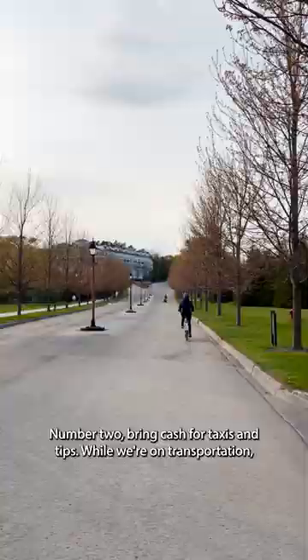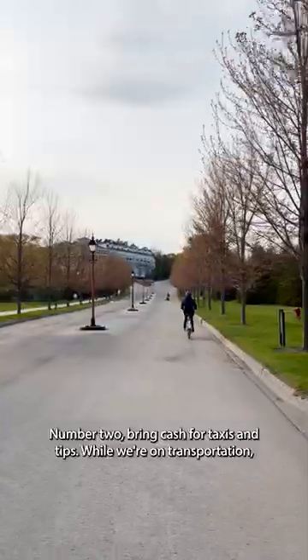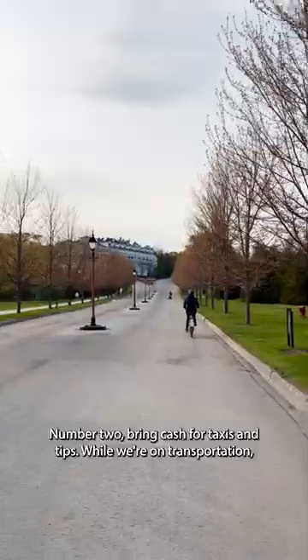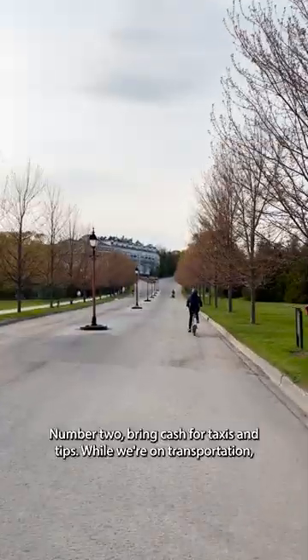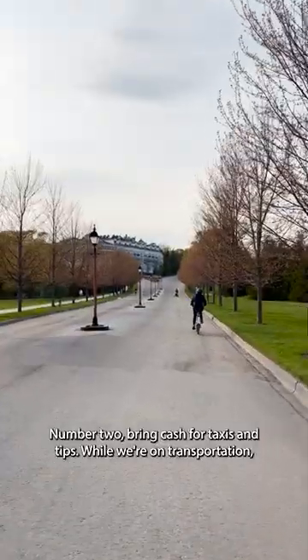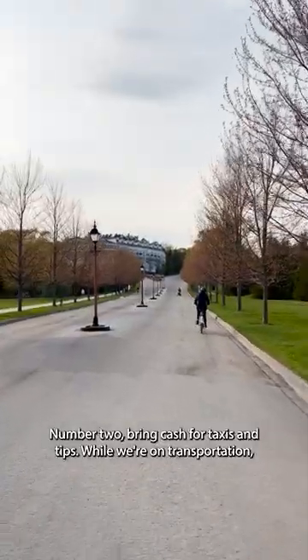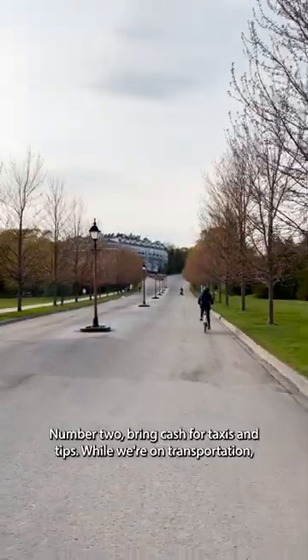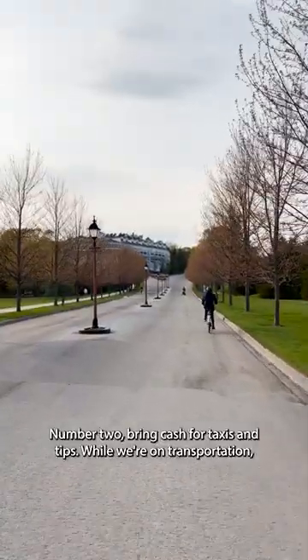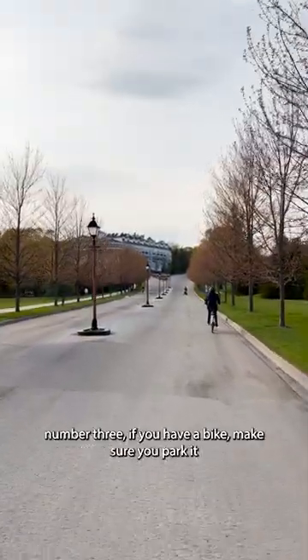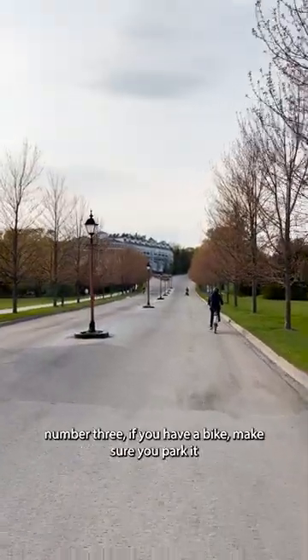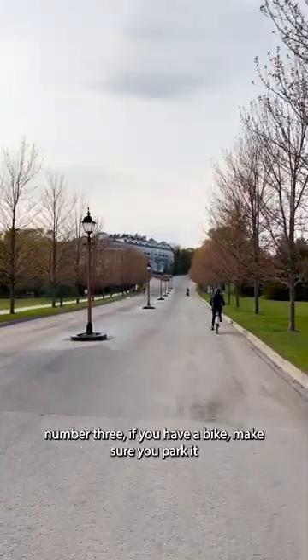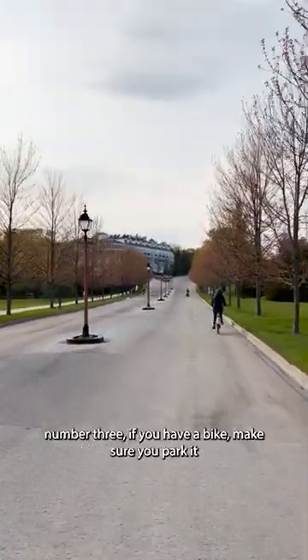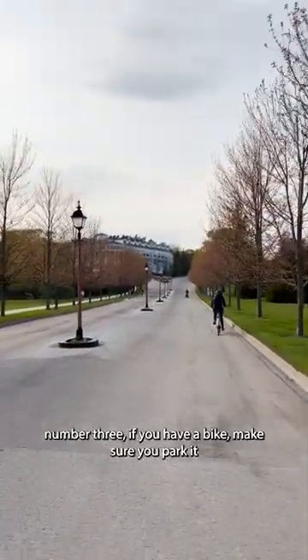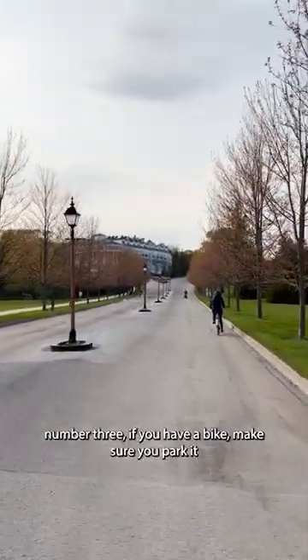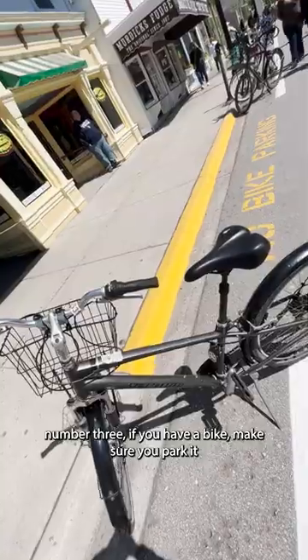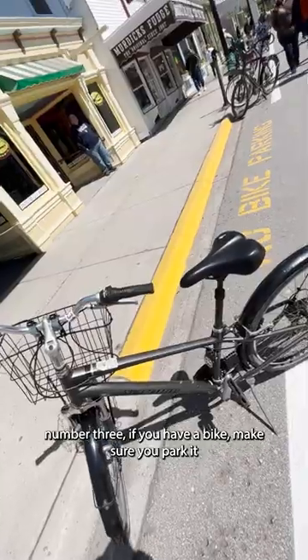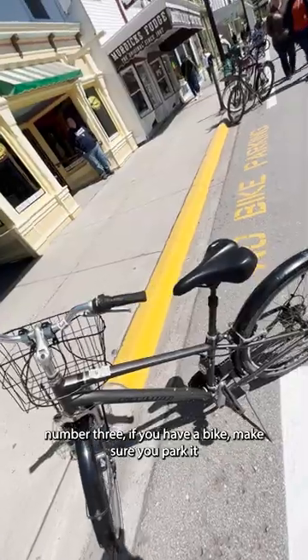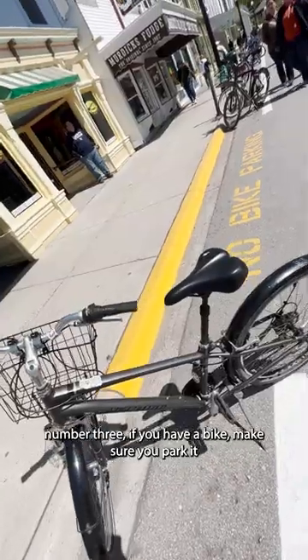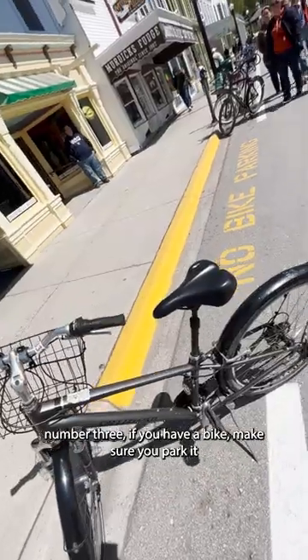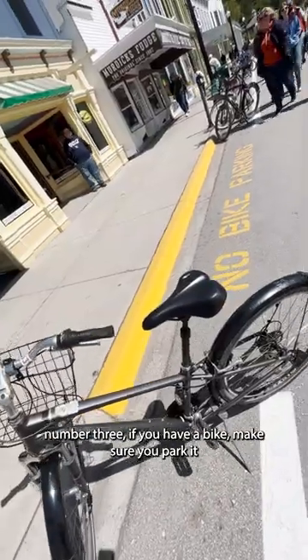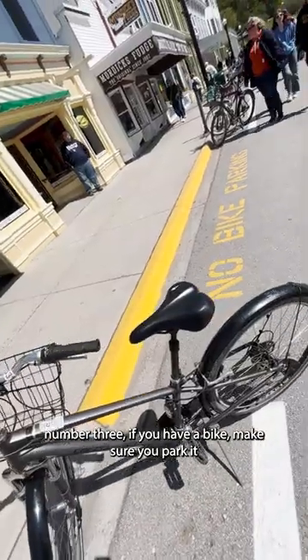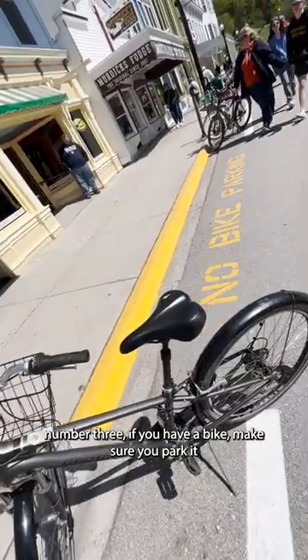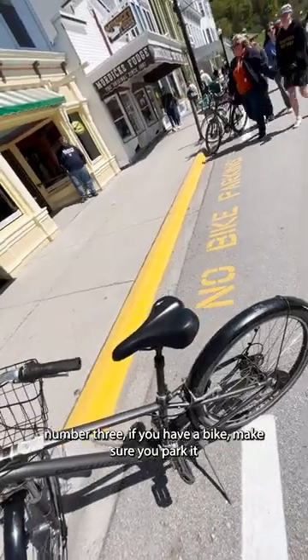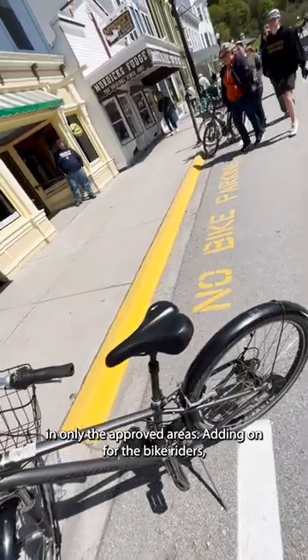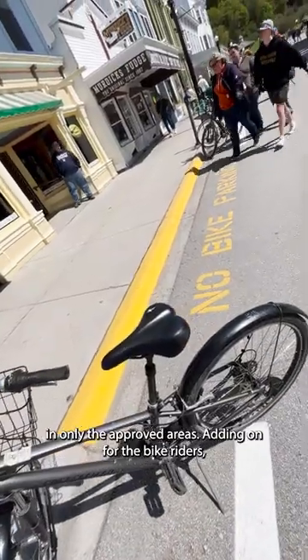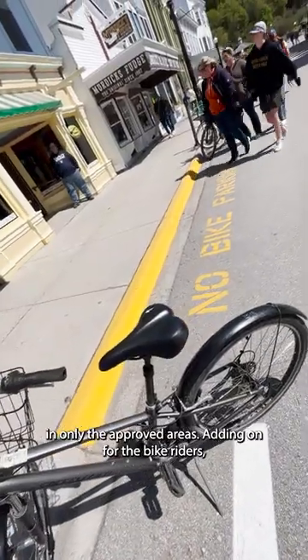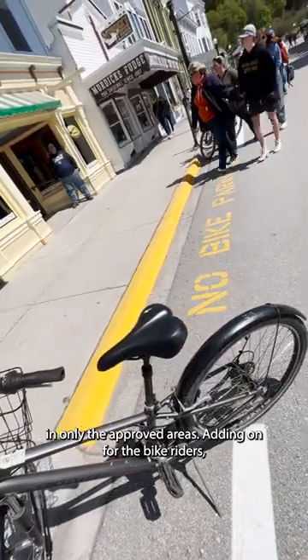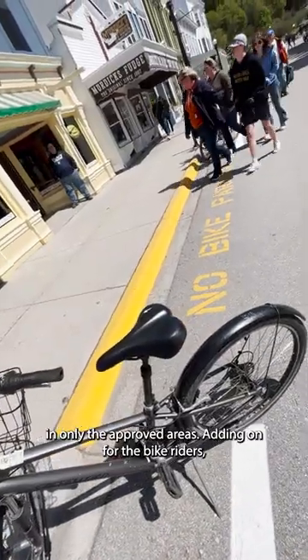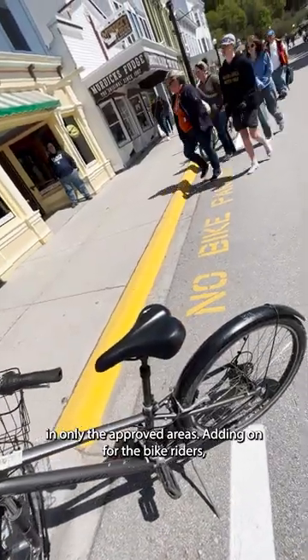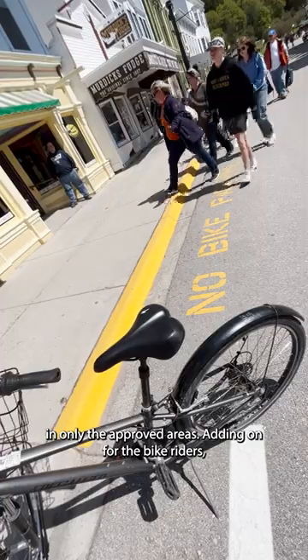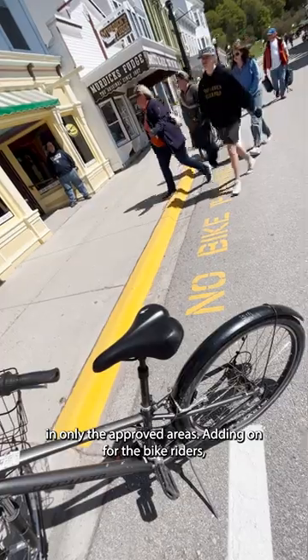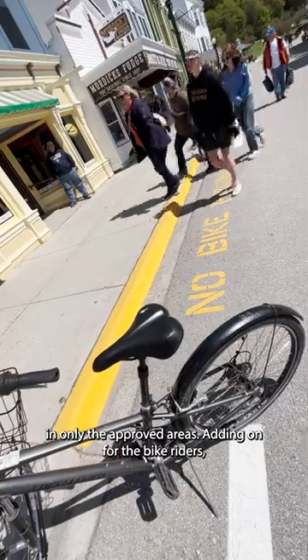While we're on transportation, Number 3: If you have a bike, make sure you park it in only the approved areas.